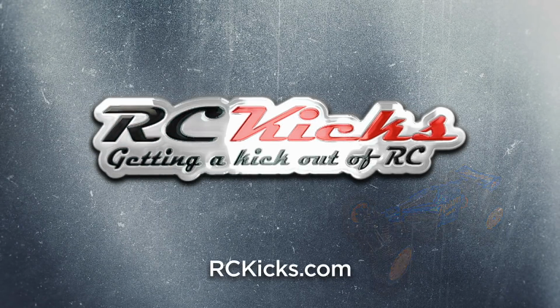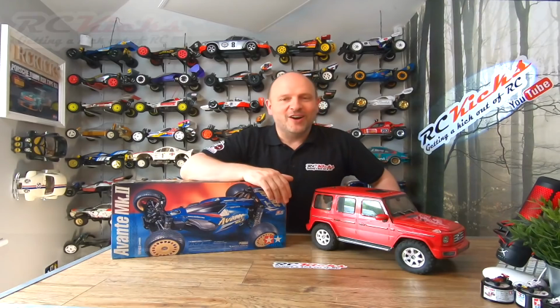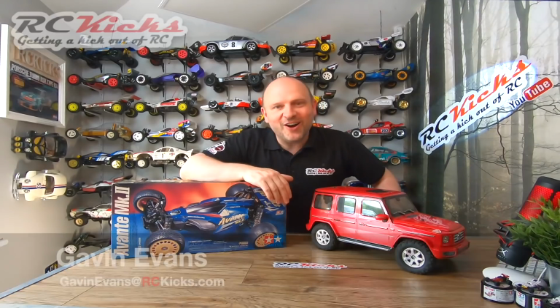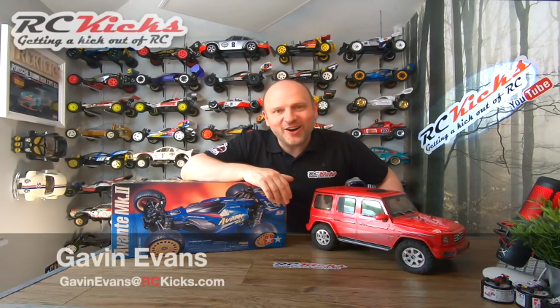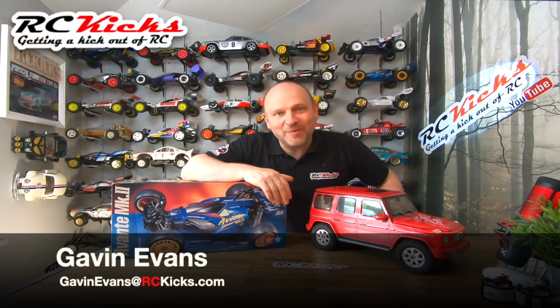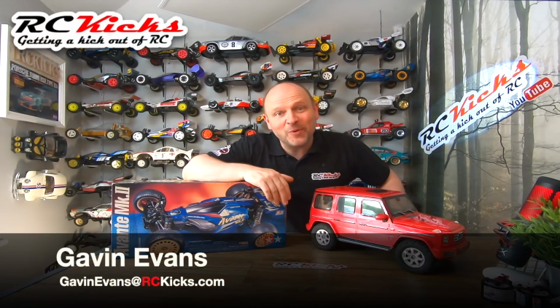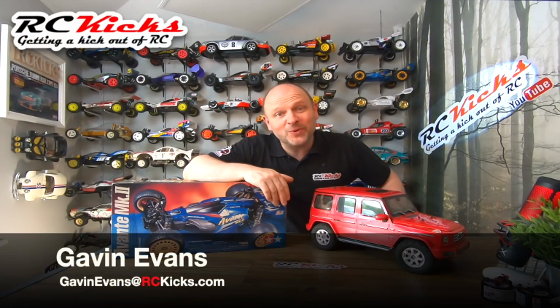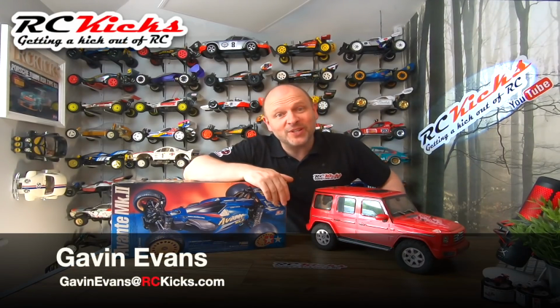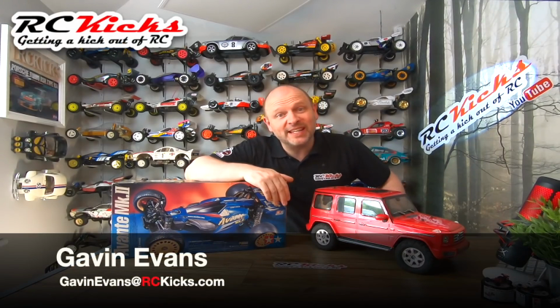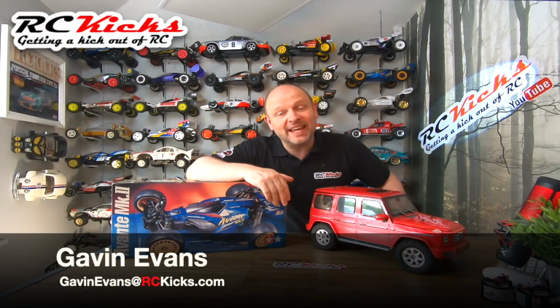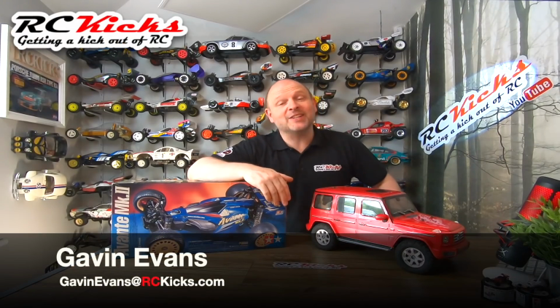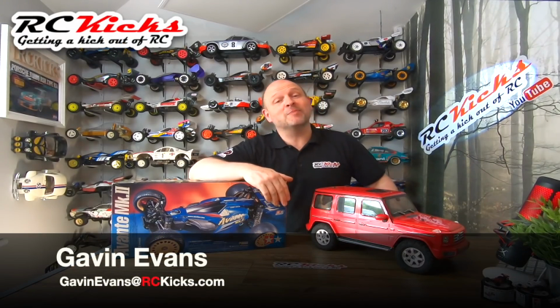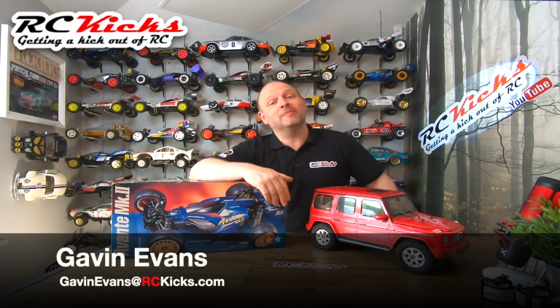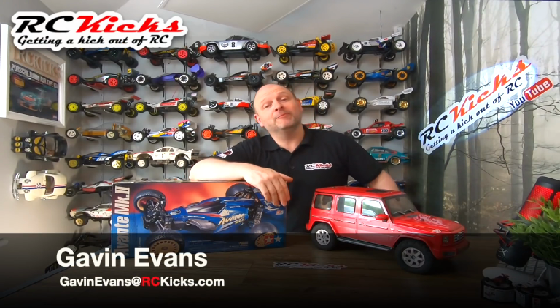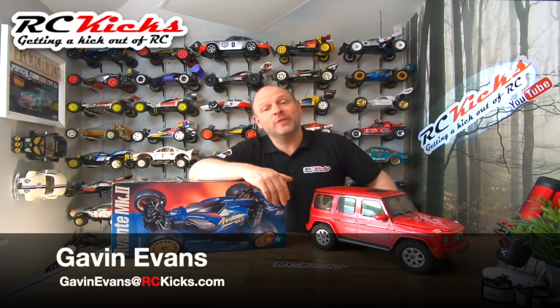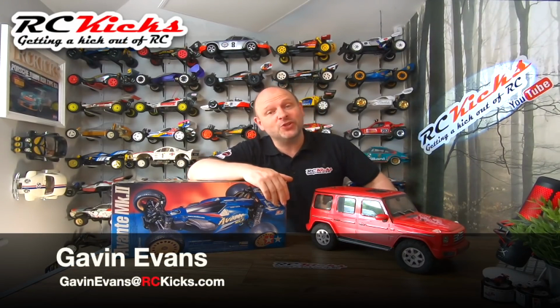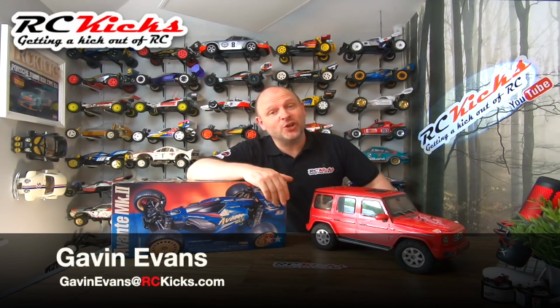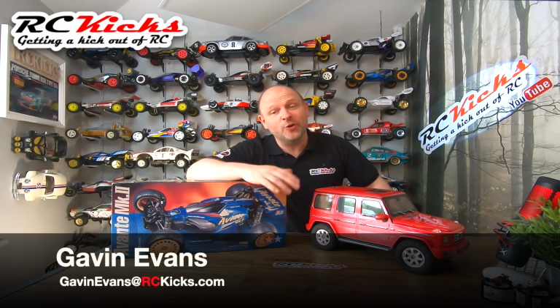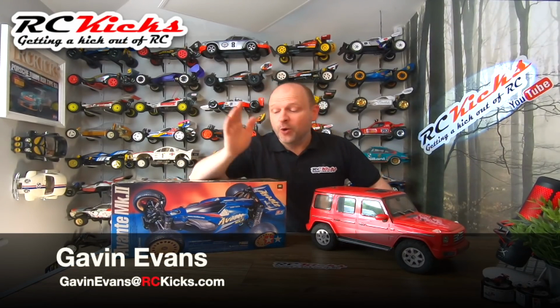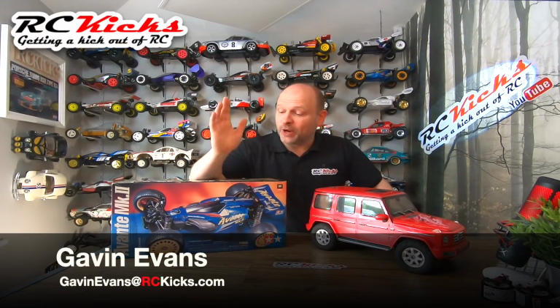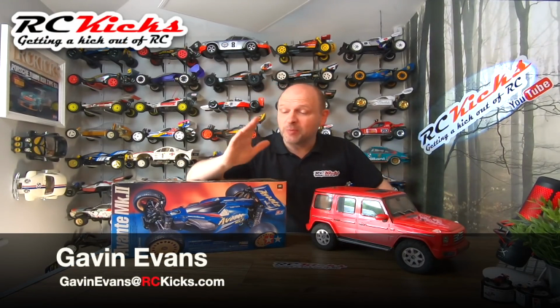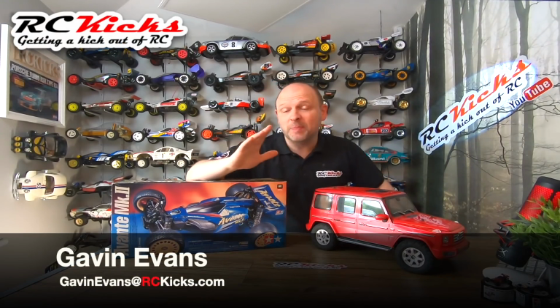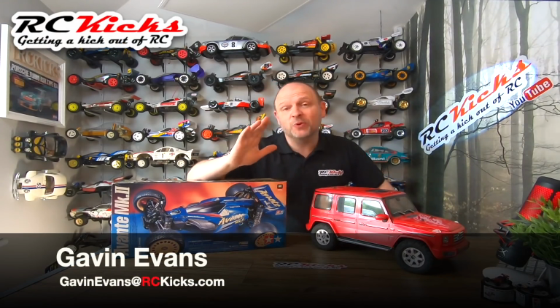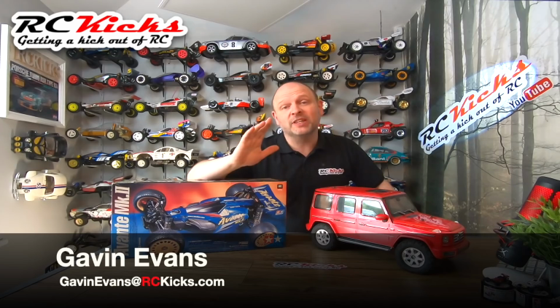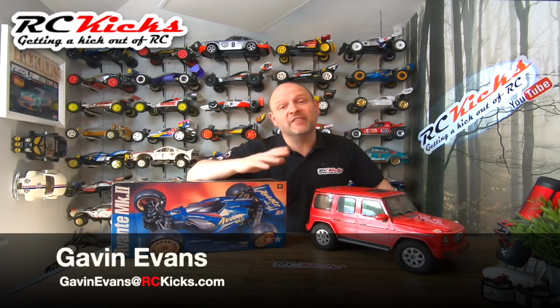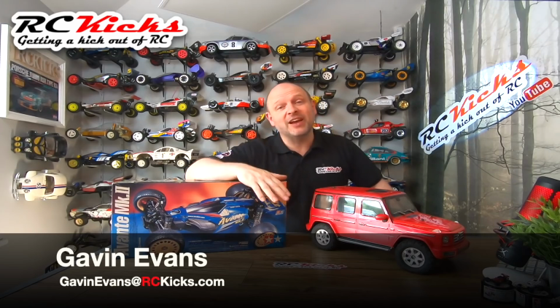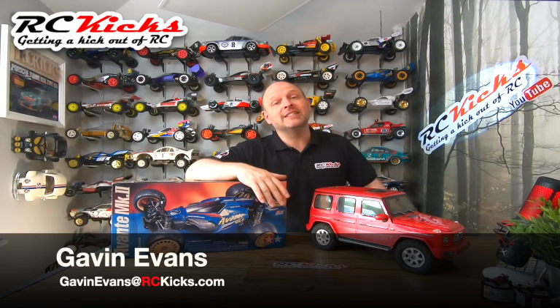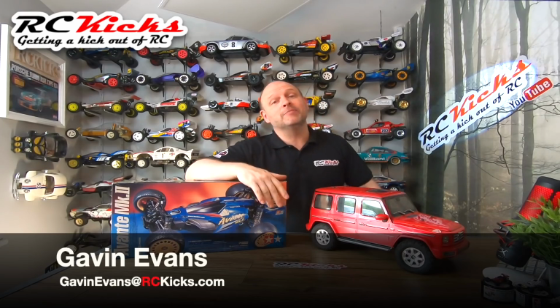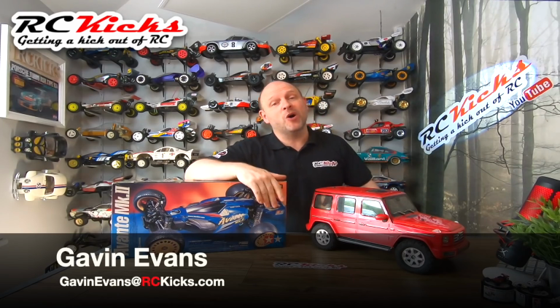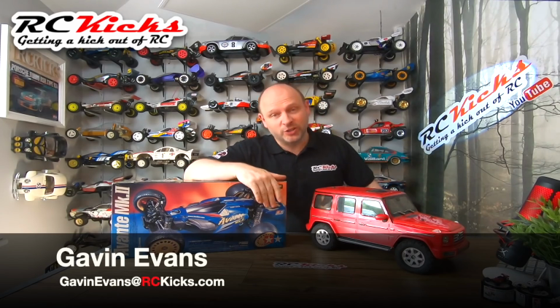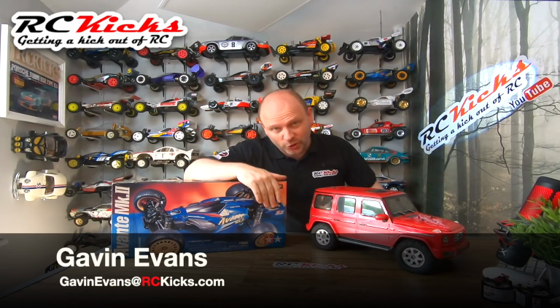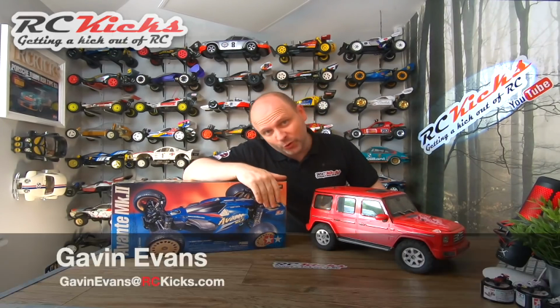Hi and welcome to RC Kicks. On this show we're going to be building the Avanti Mark II.